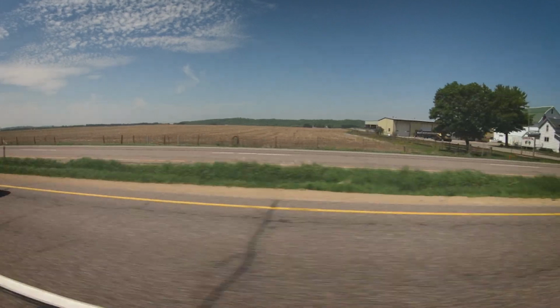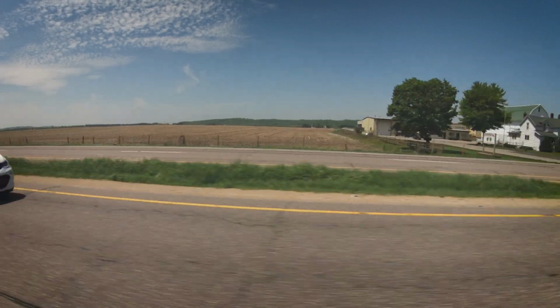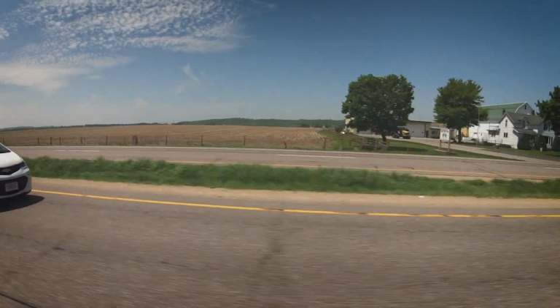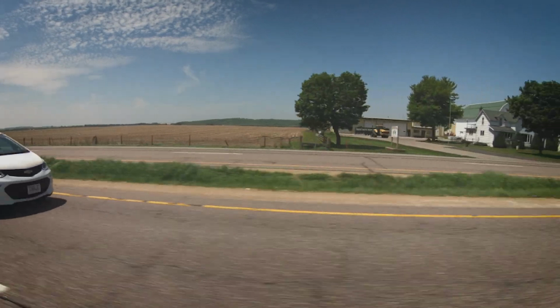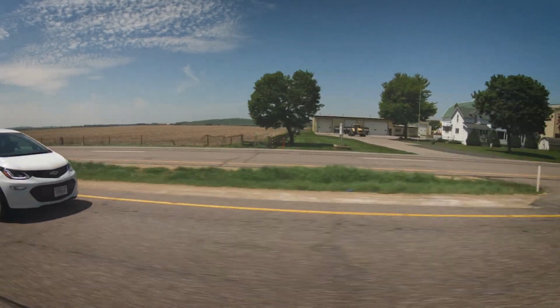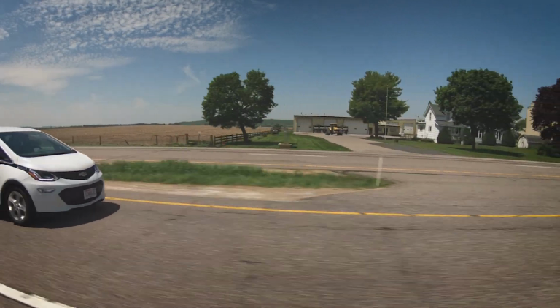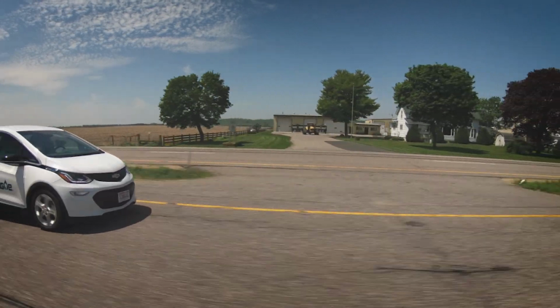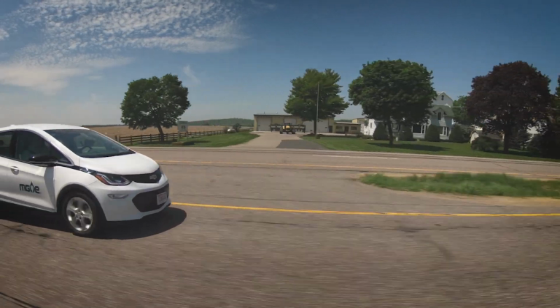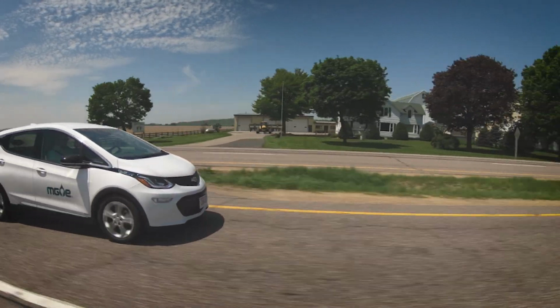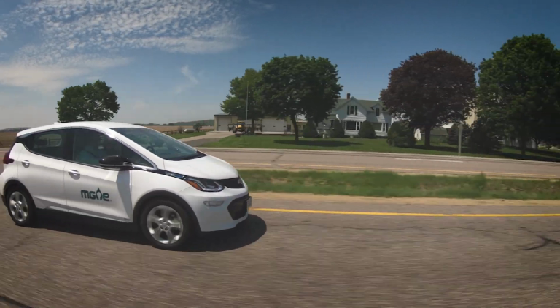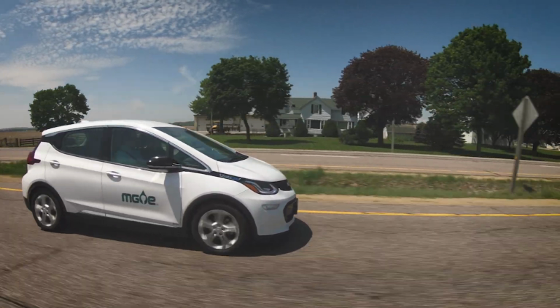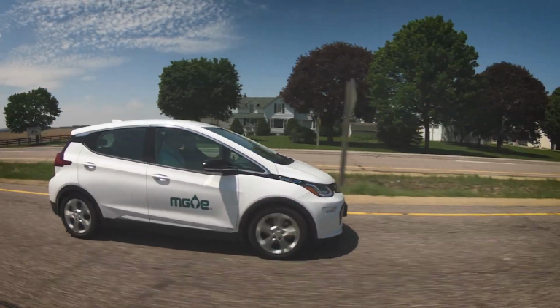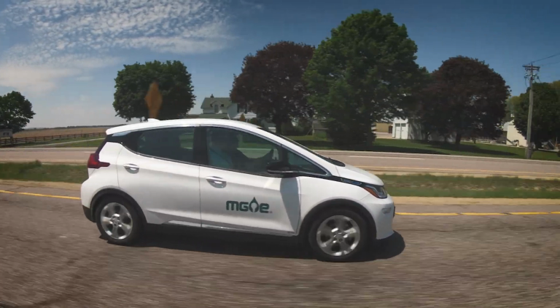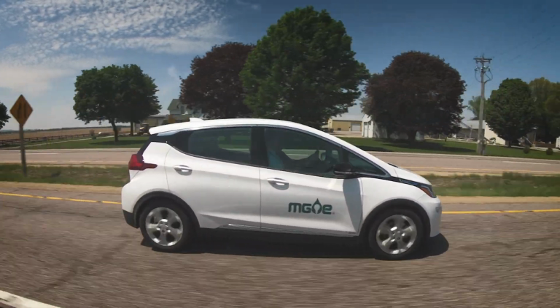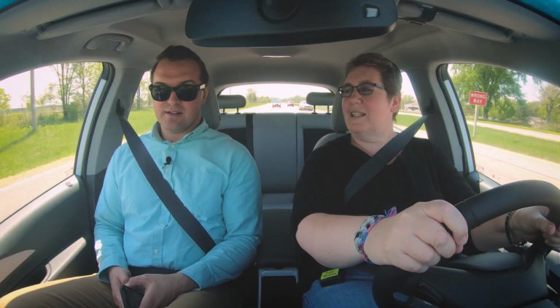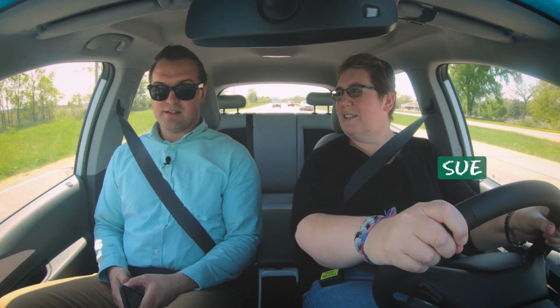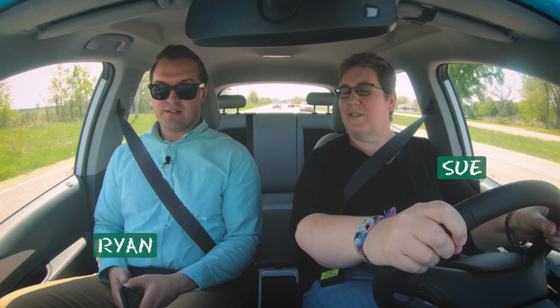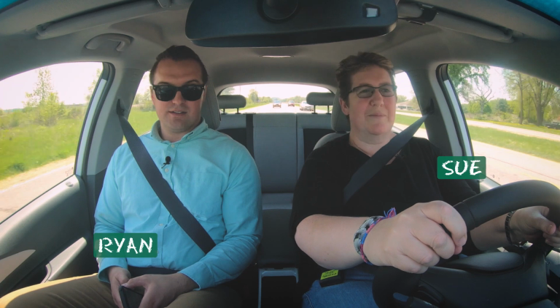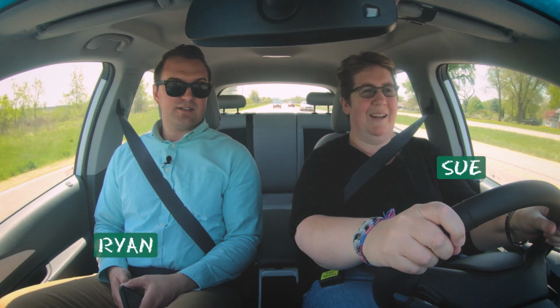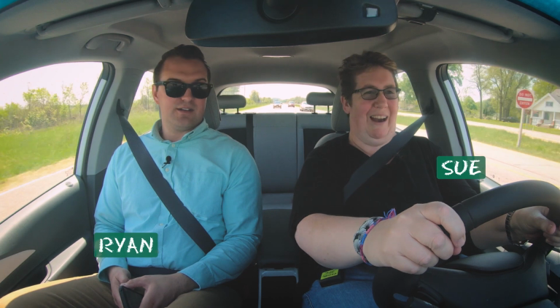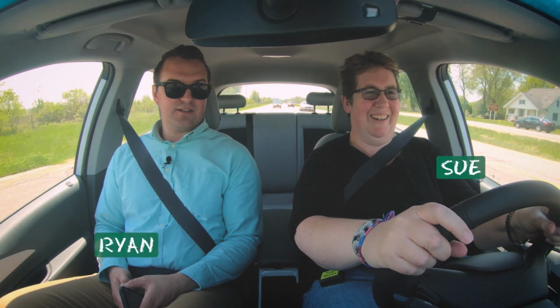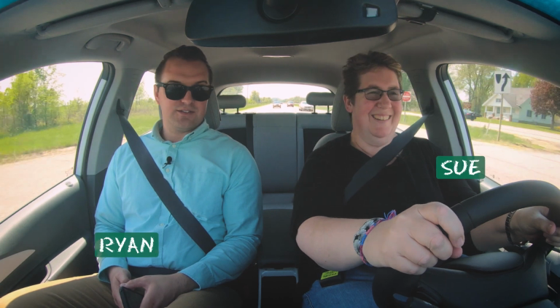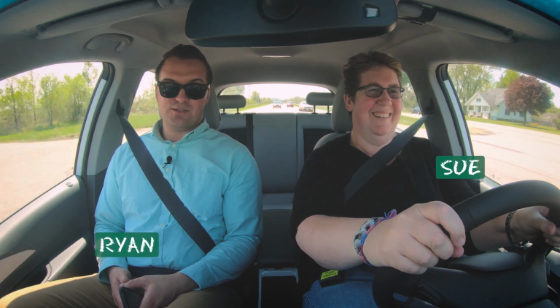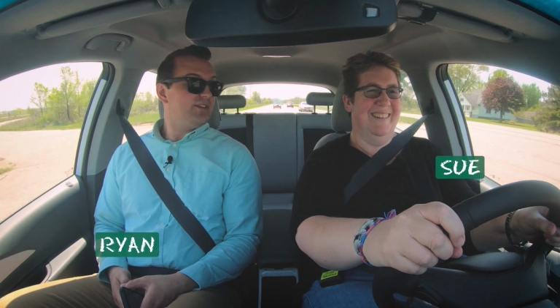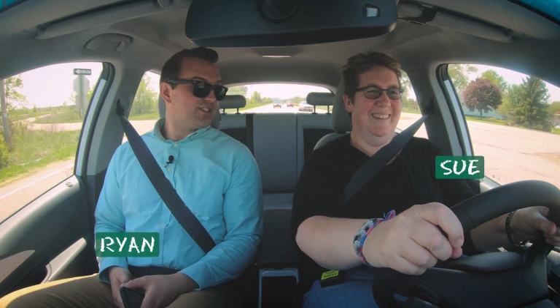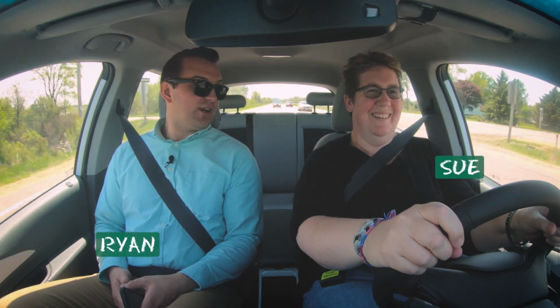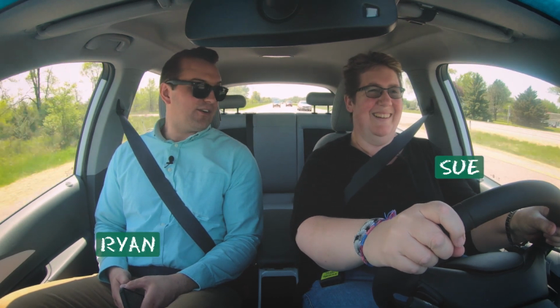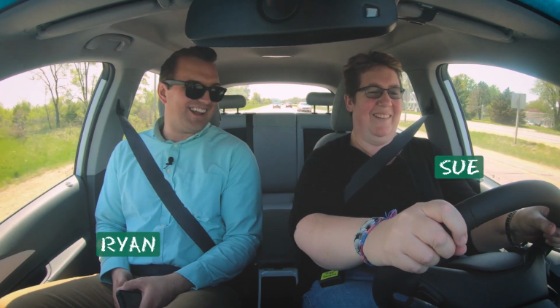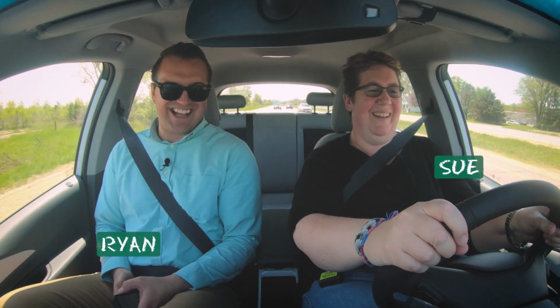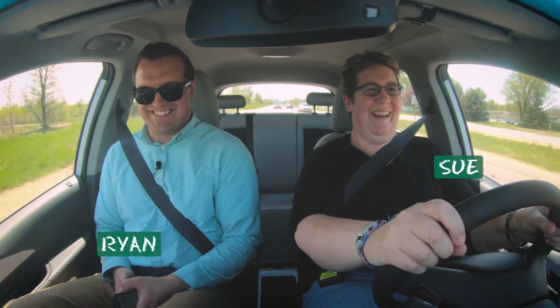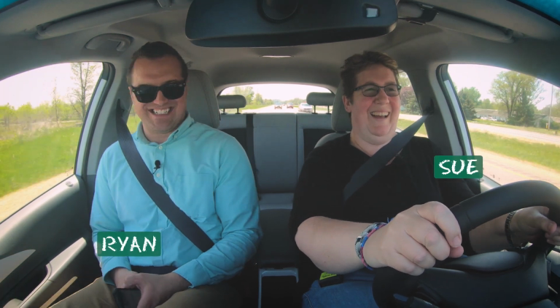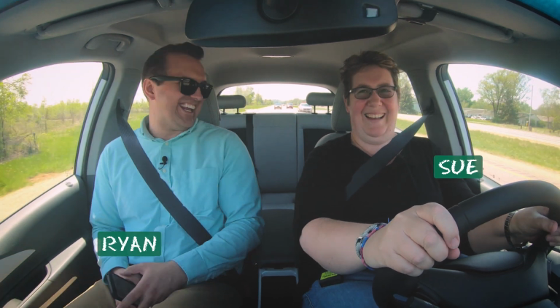I just love the acceleration on this thing. It really is different than in my car. Sue, you need to slow down. Just kidding.